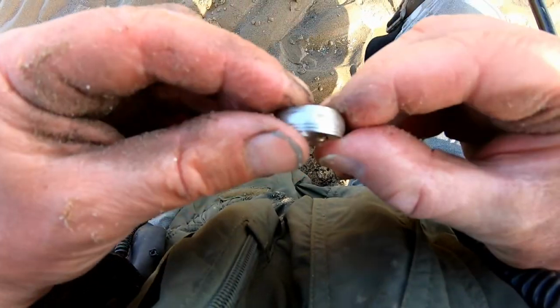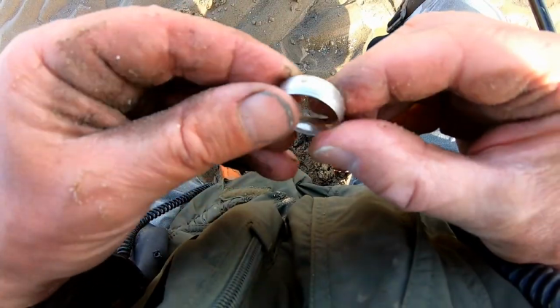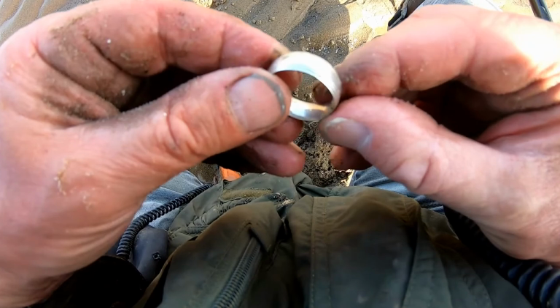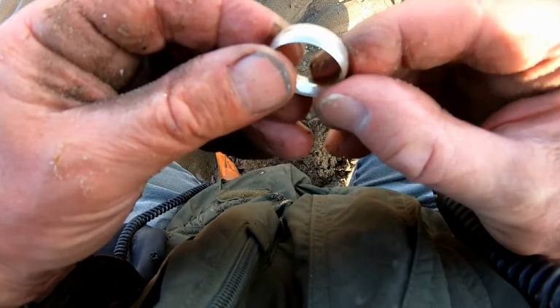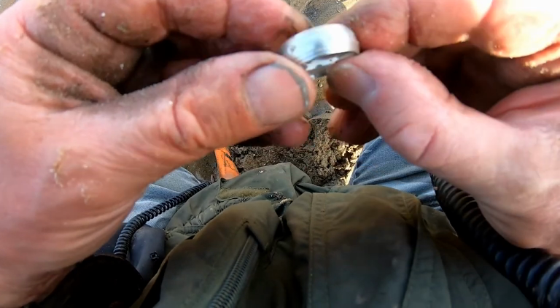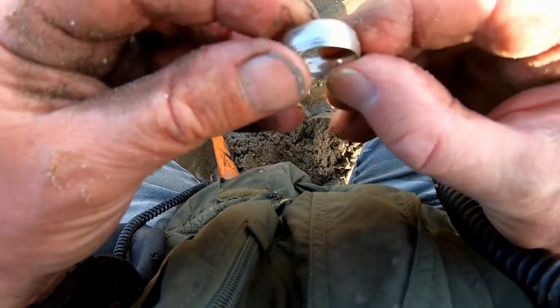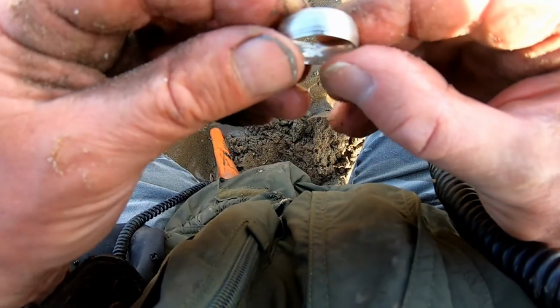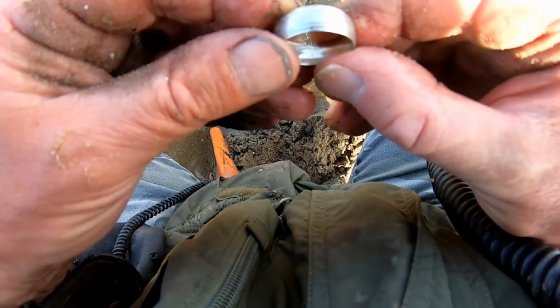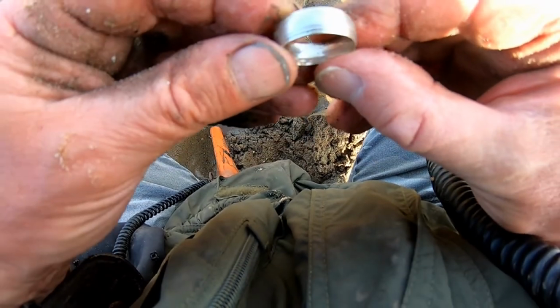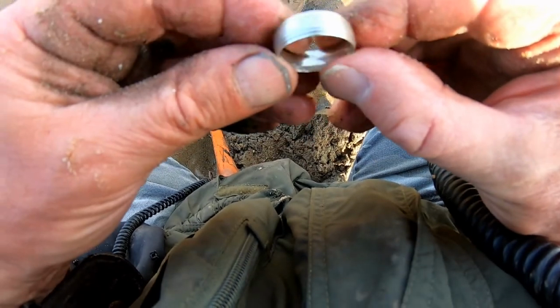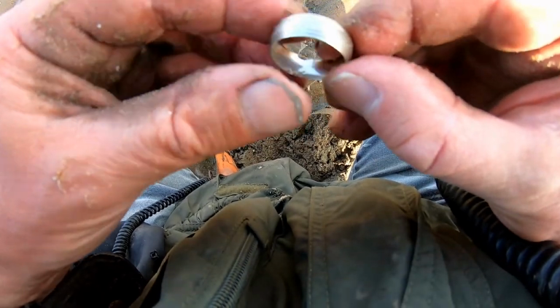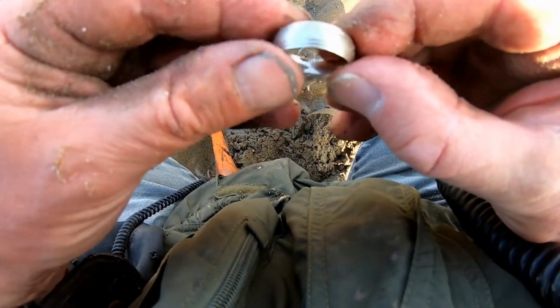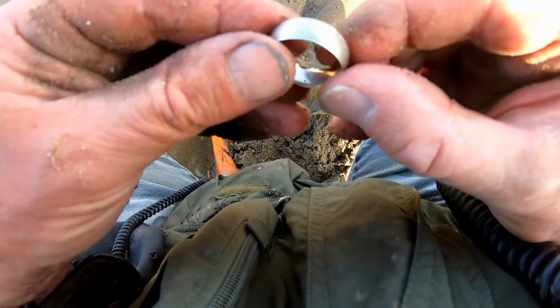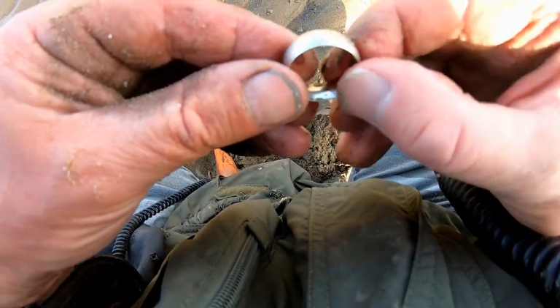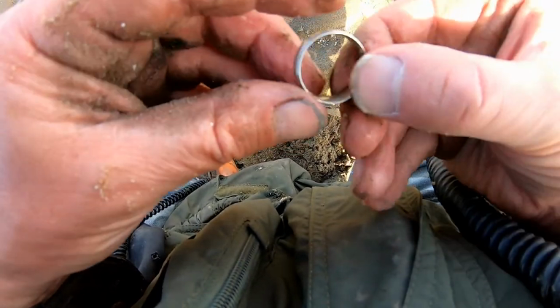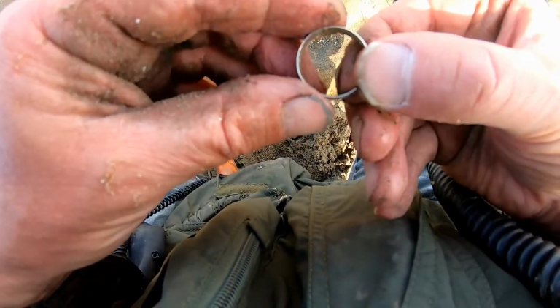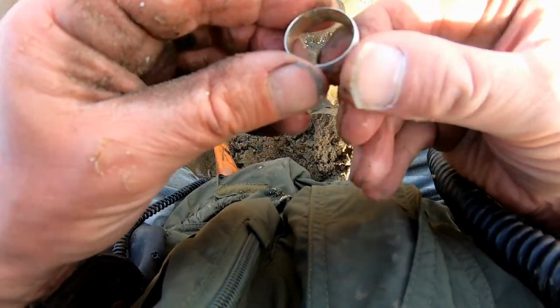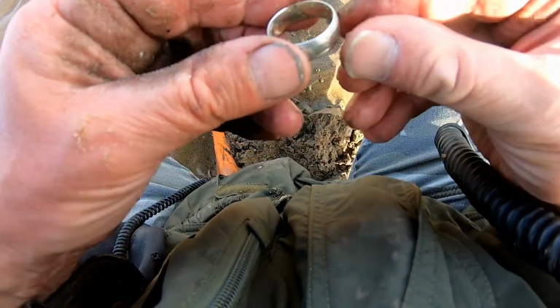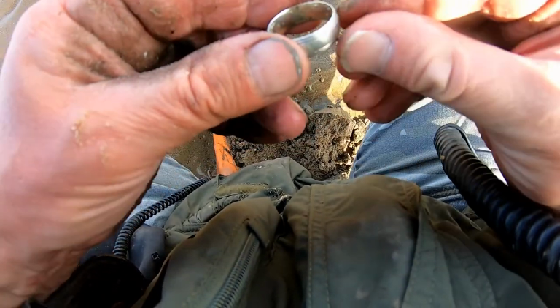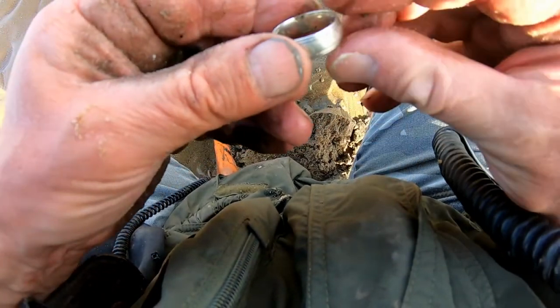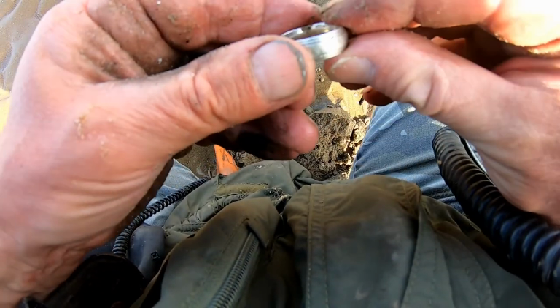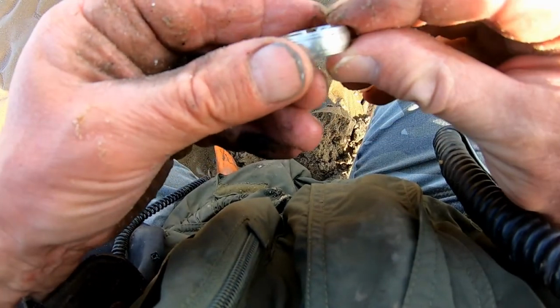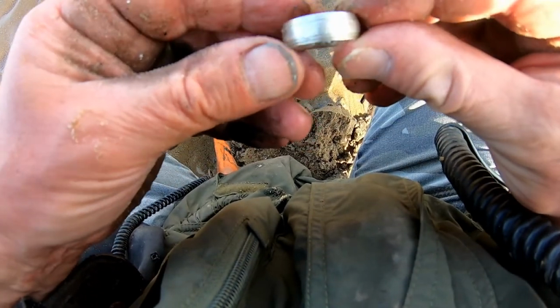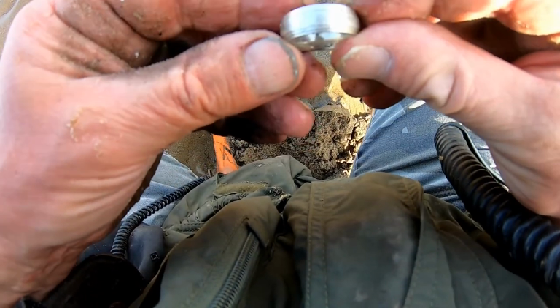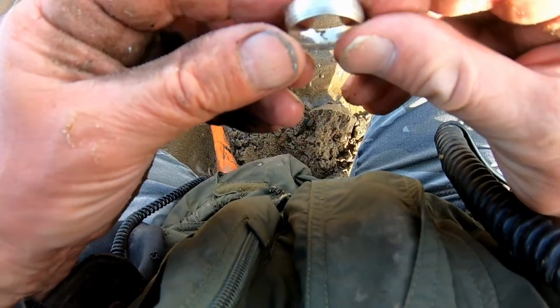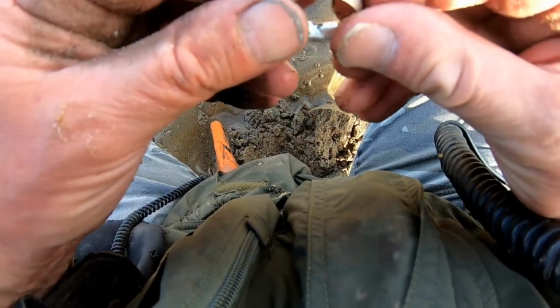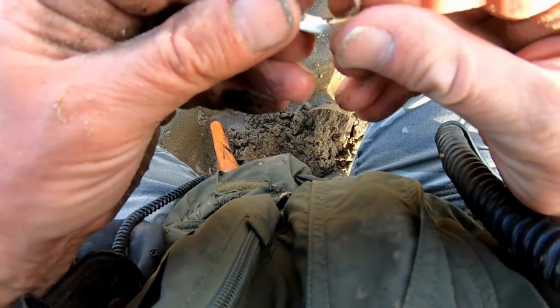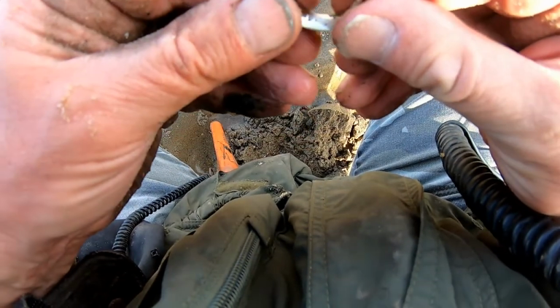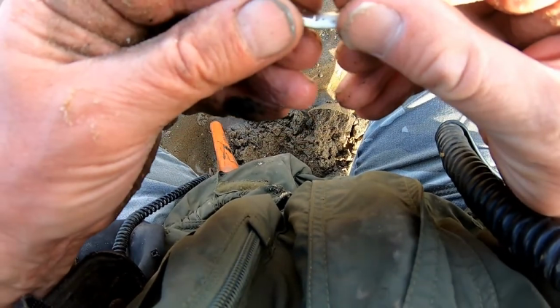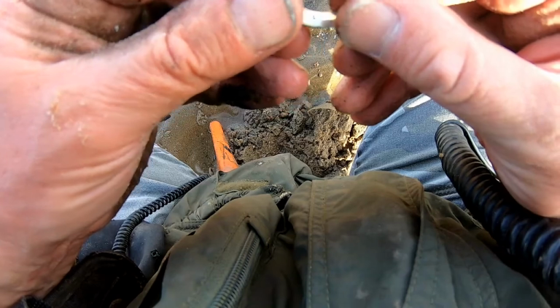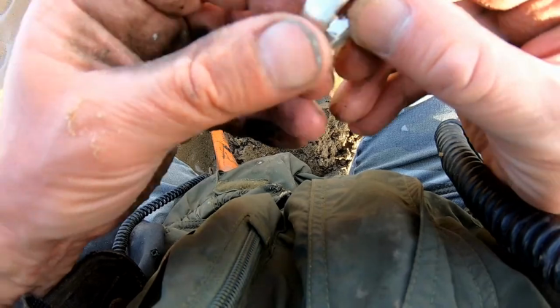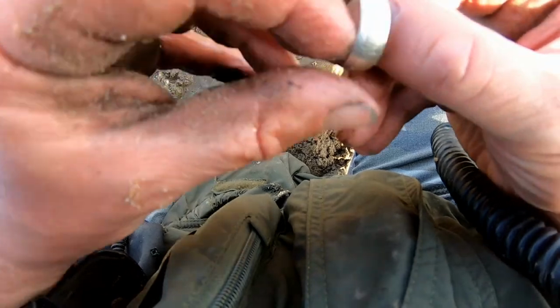I don't know what it is — gold, silver, no idea — but it's a cracking ring. Look at that, trying to look inside.